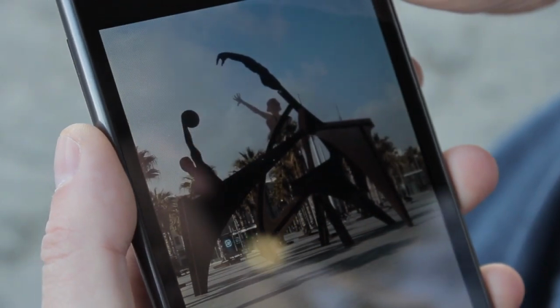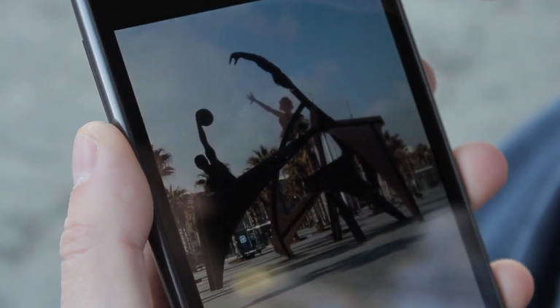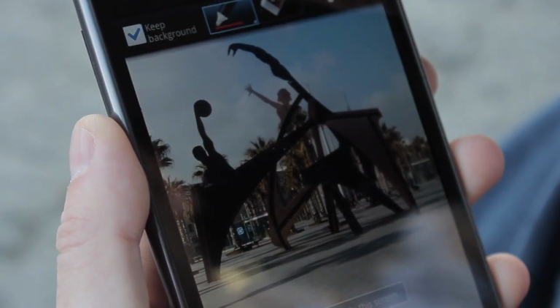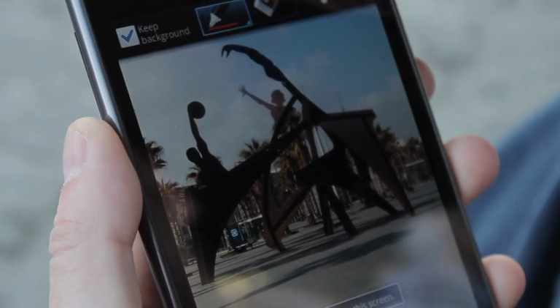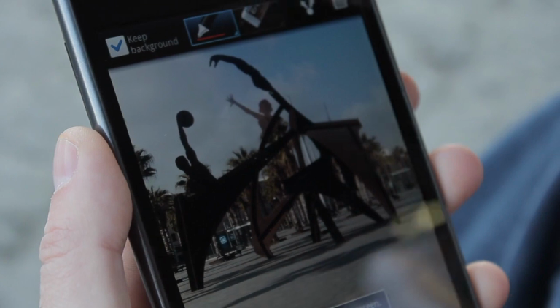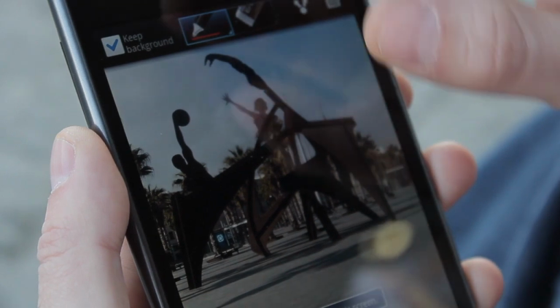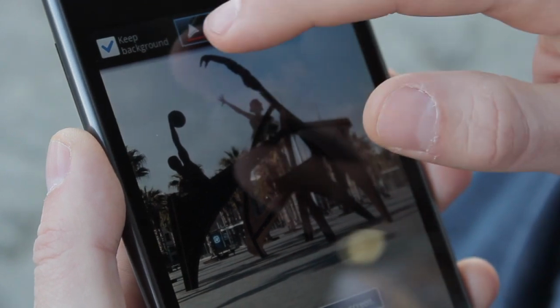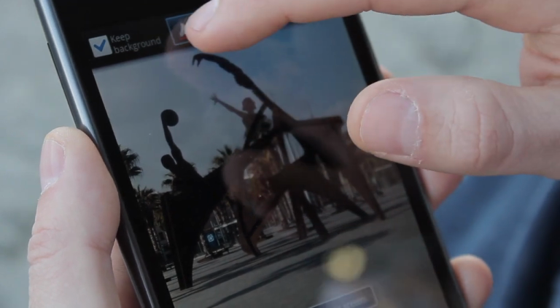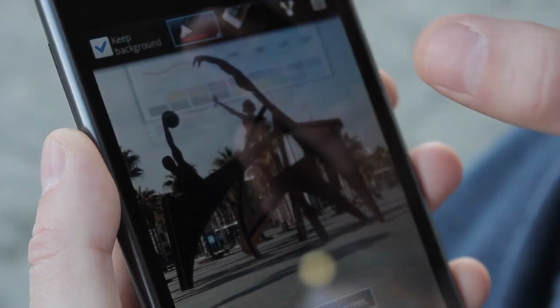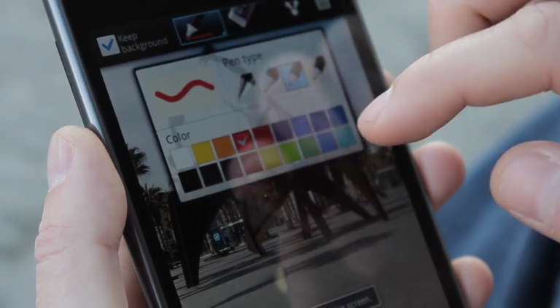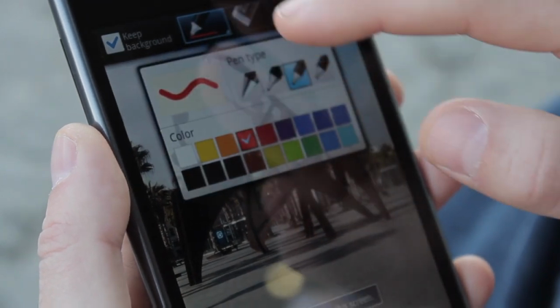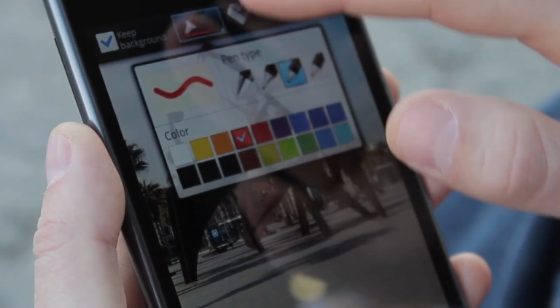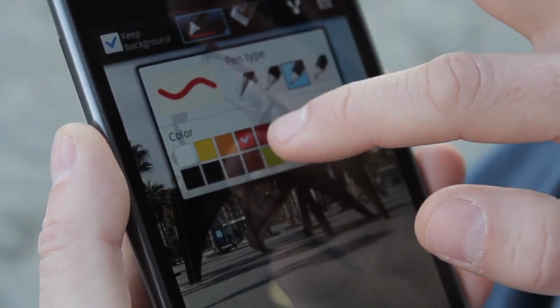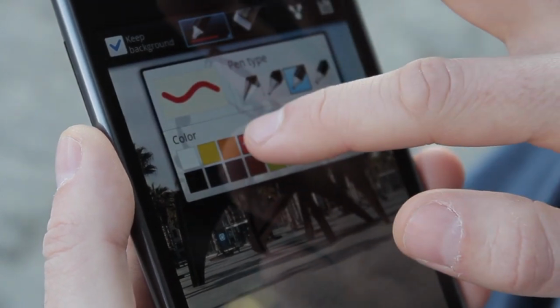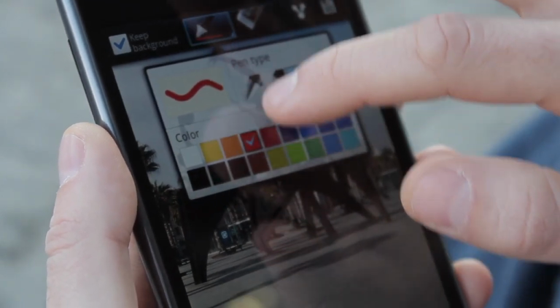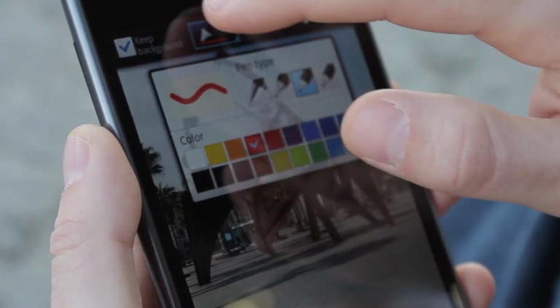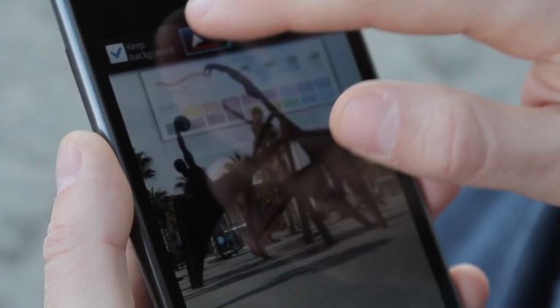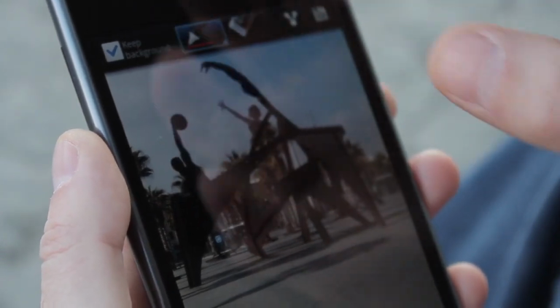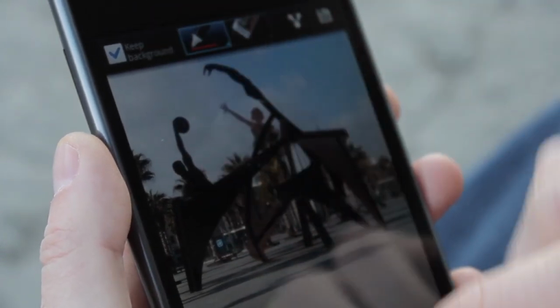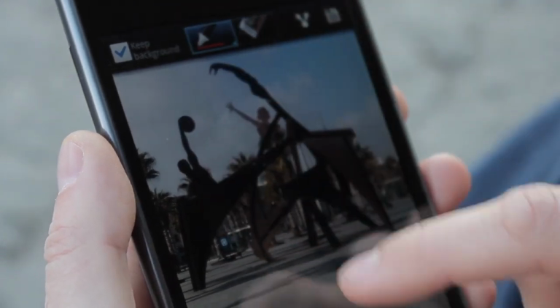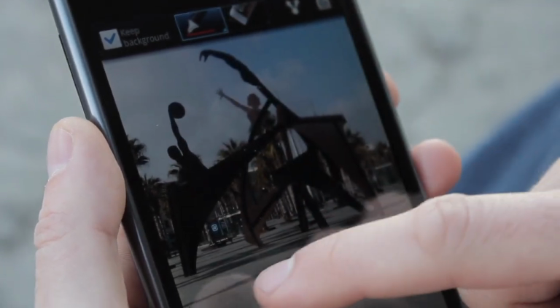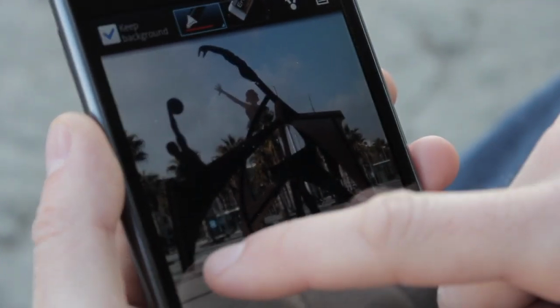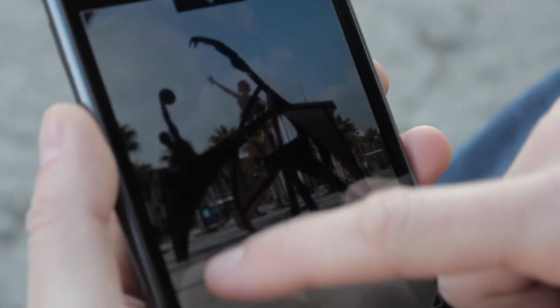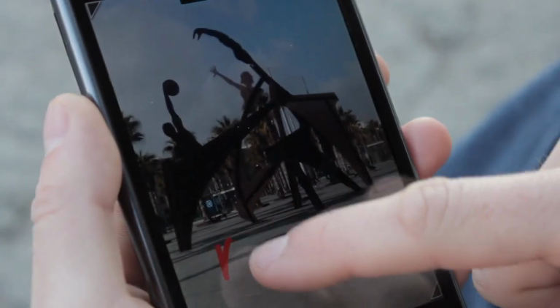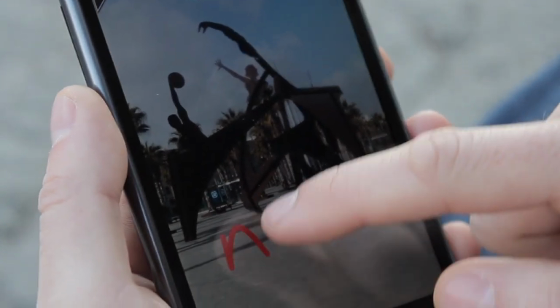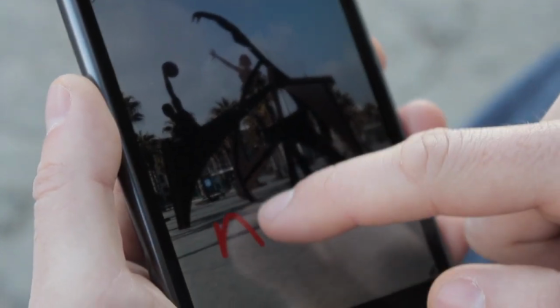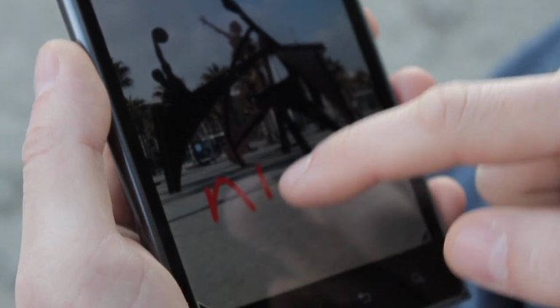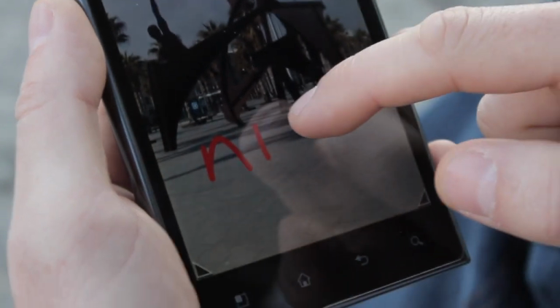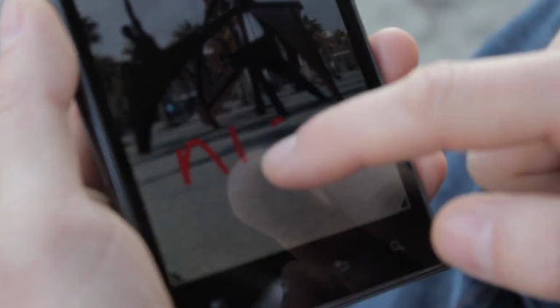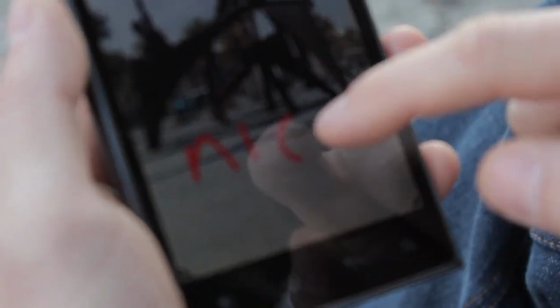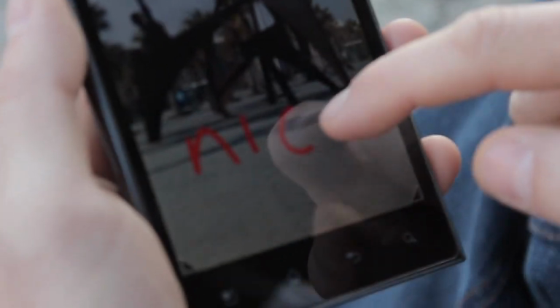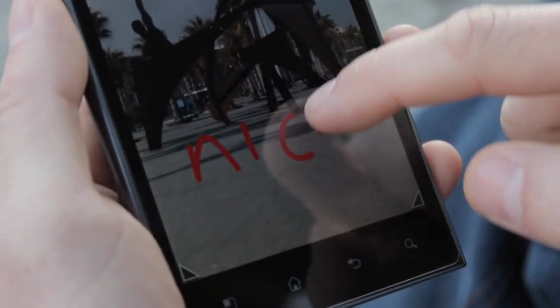Once you've got your pick, share it with your friends the Optimus View way. Resize or crop it to your liking and select the quick clip function.